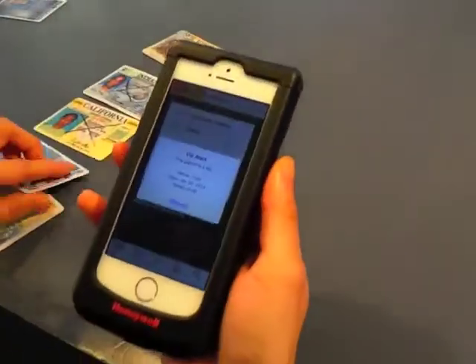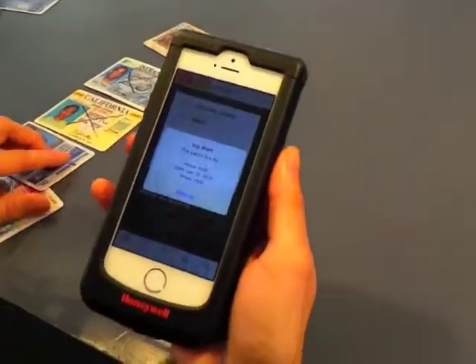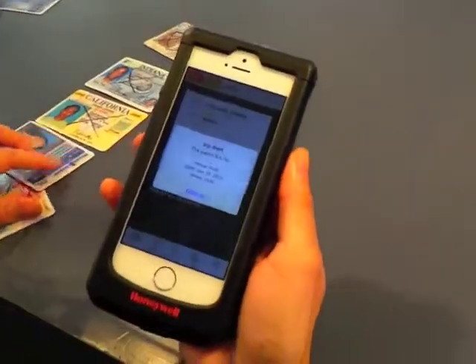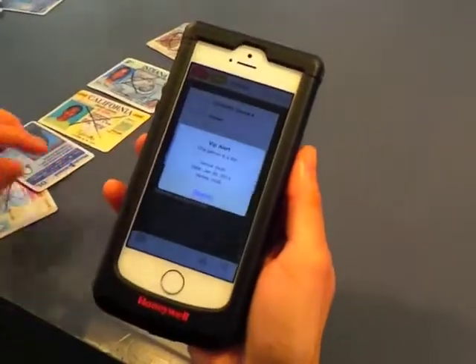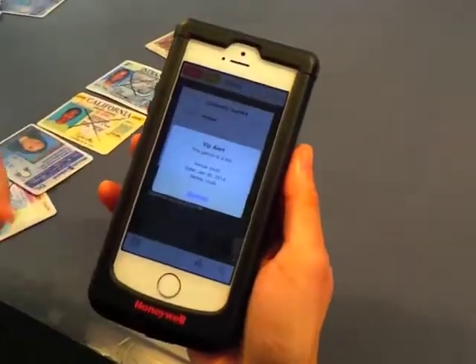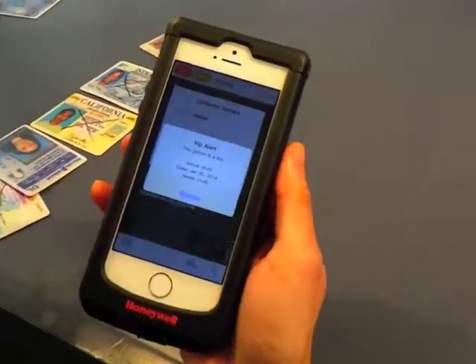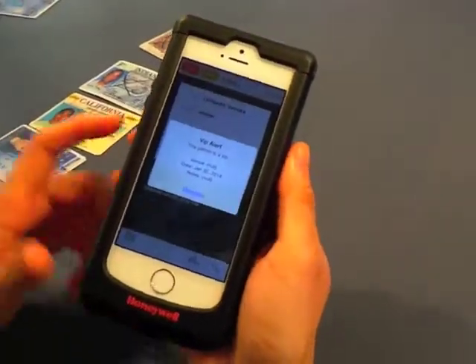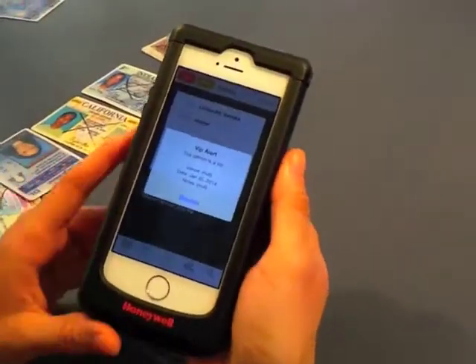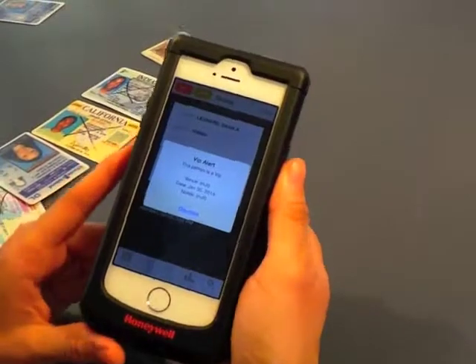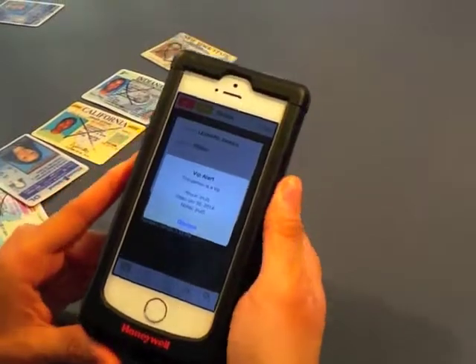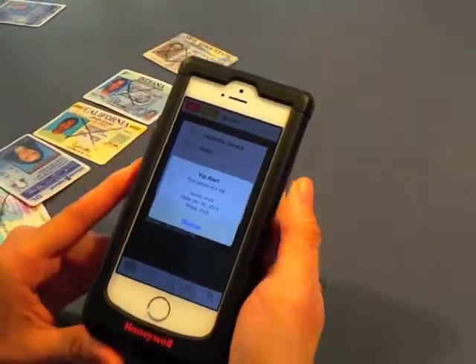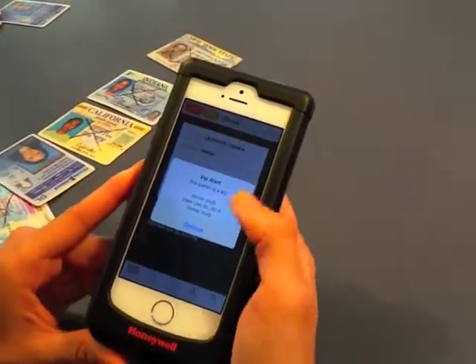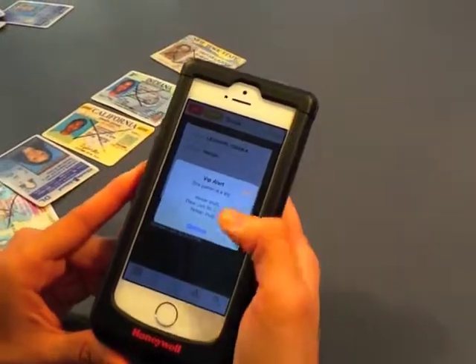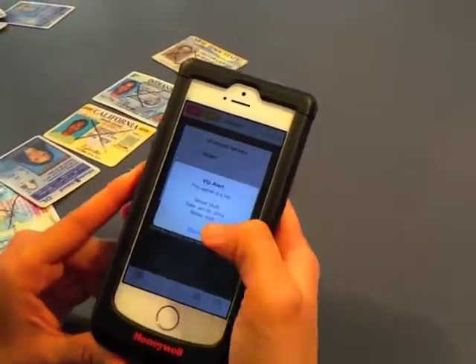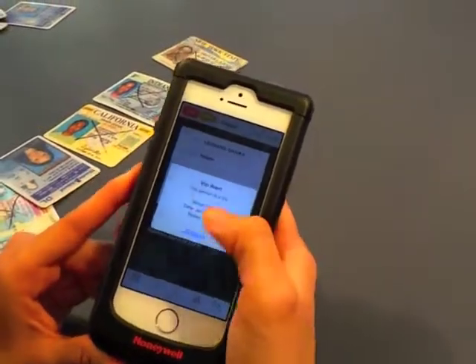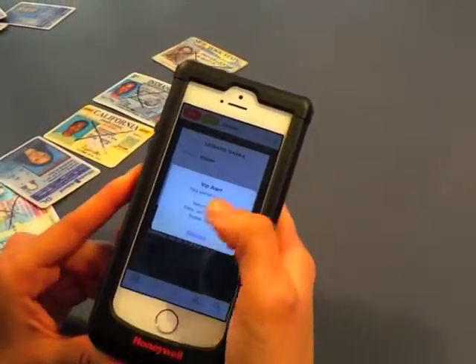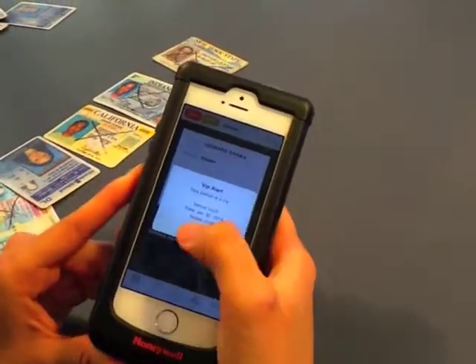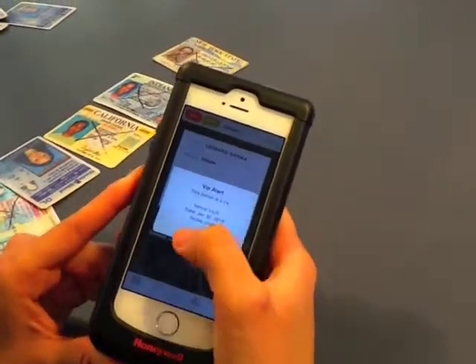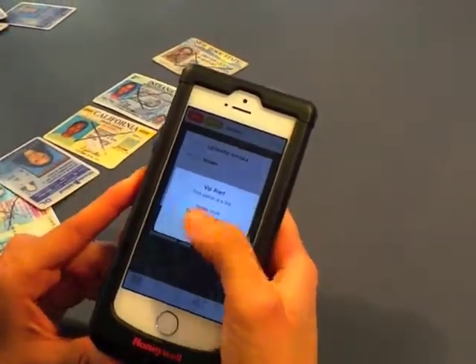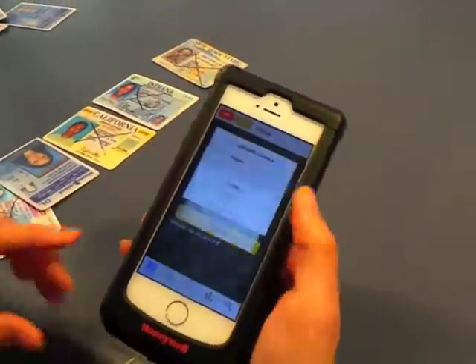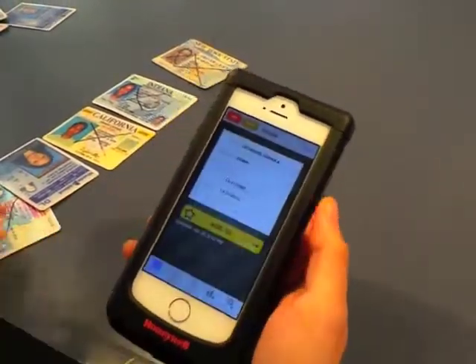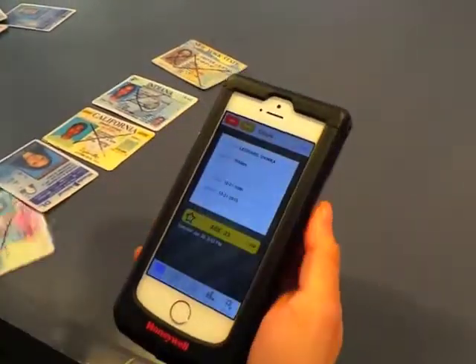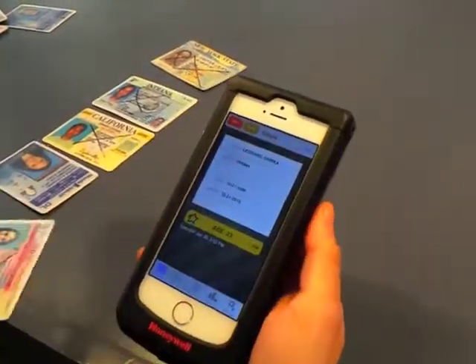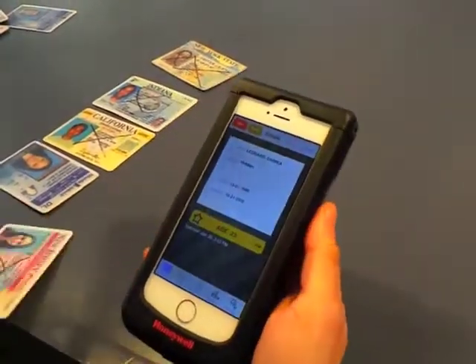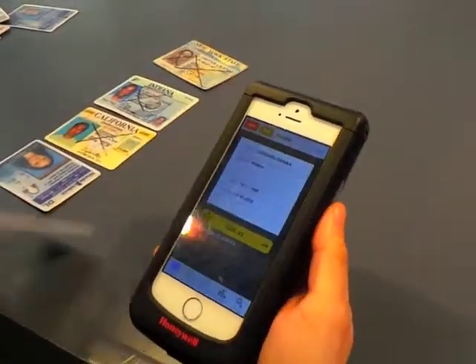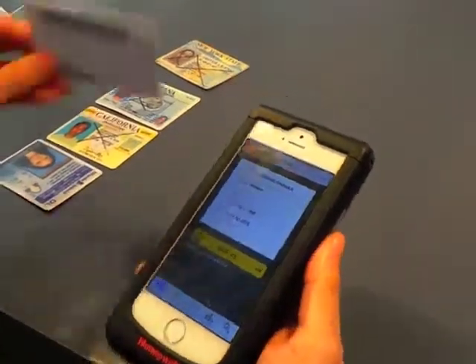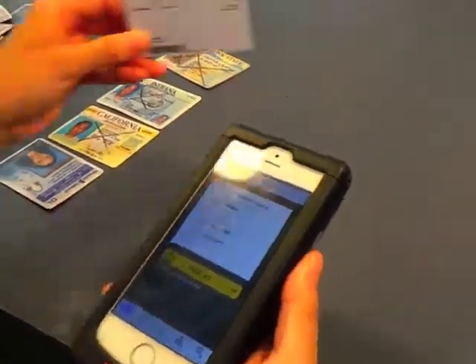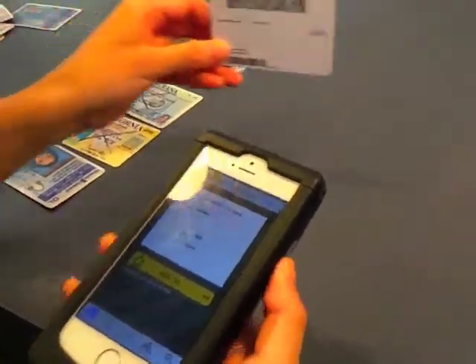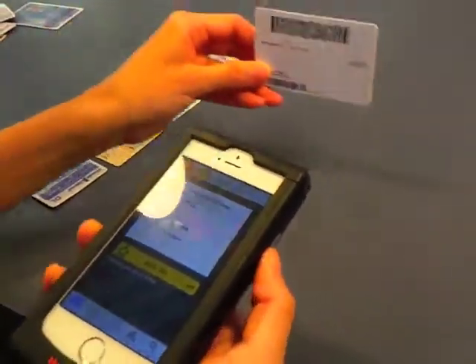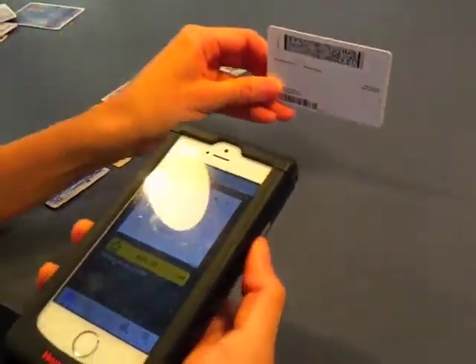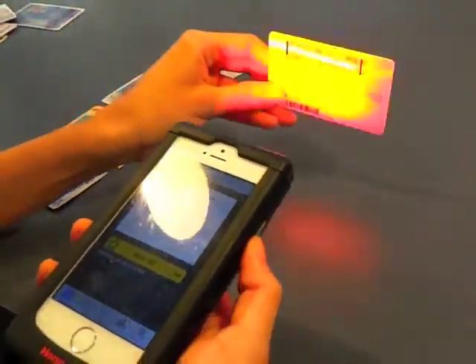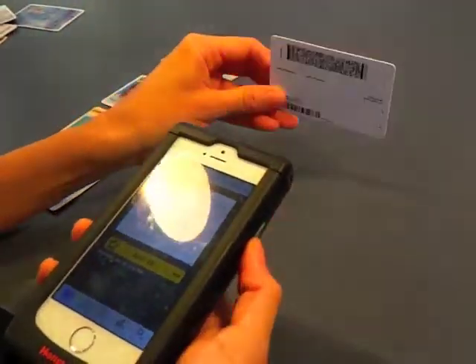As you can see, this person has been made VIP. And this is a New Jersey ID.